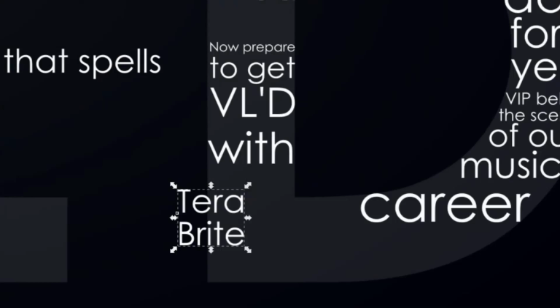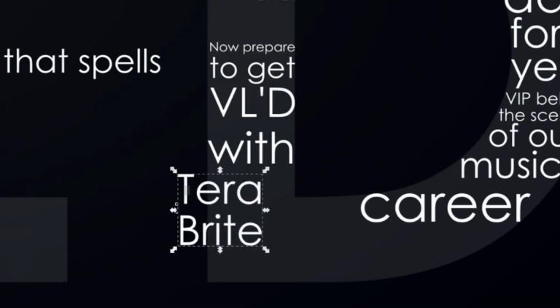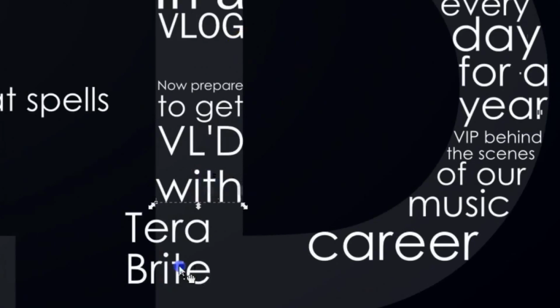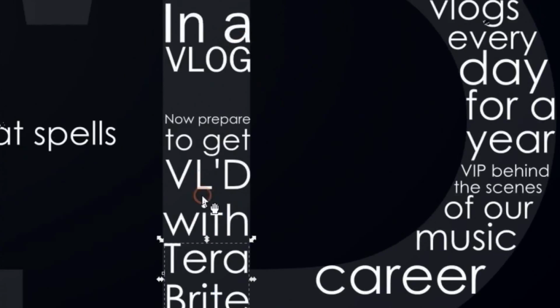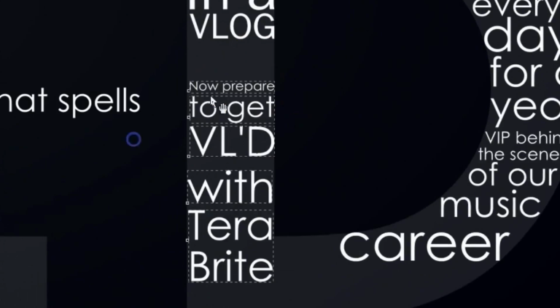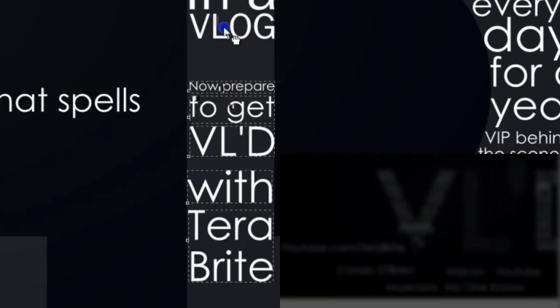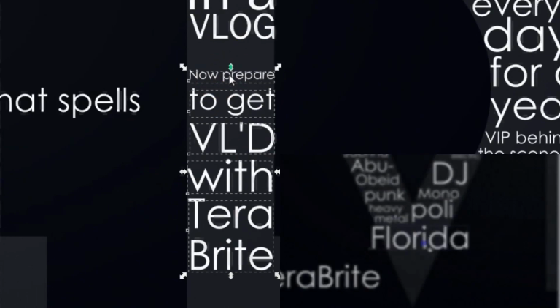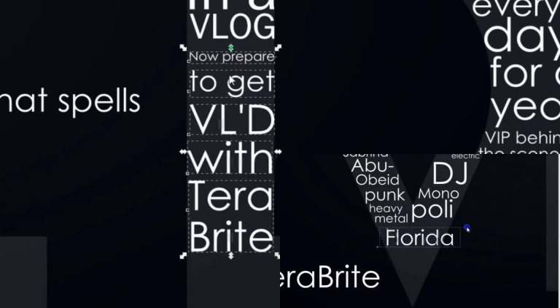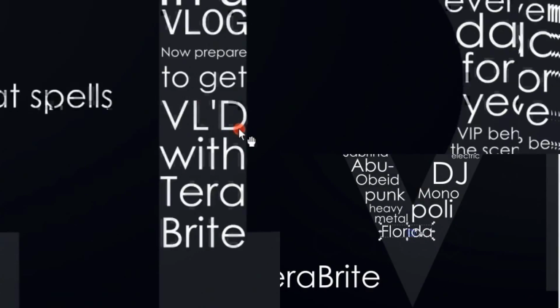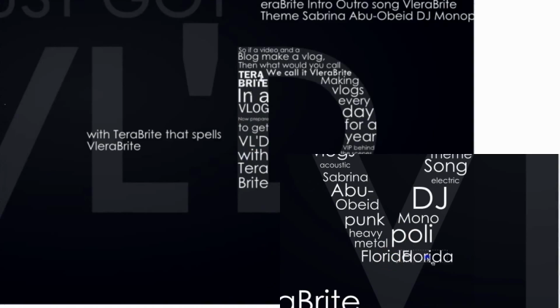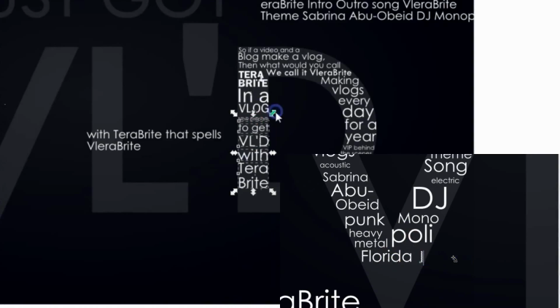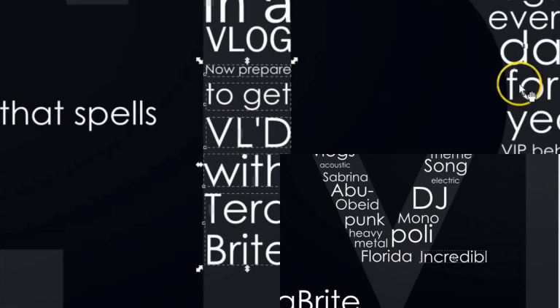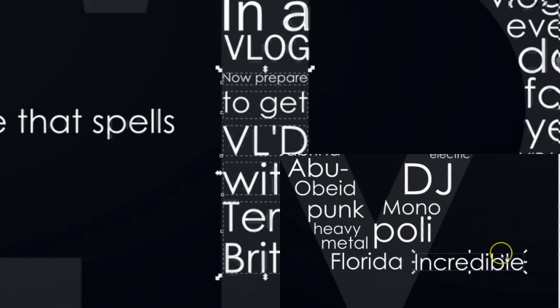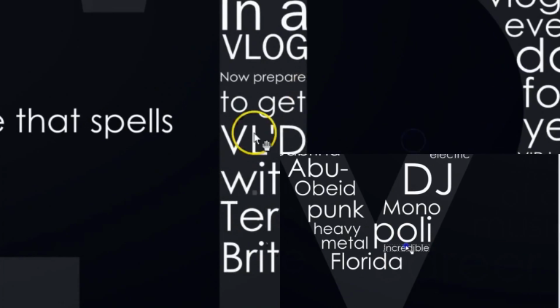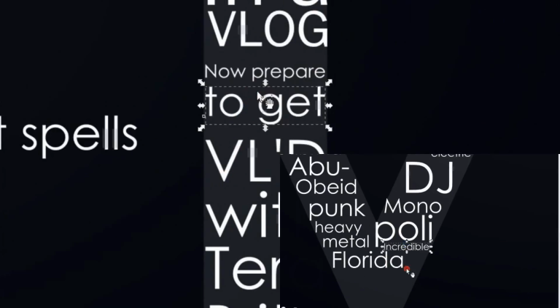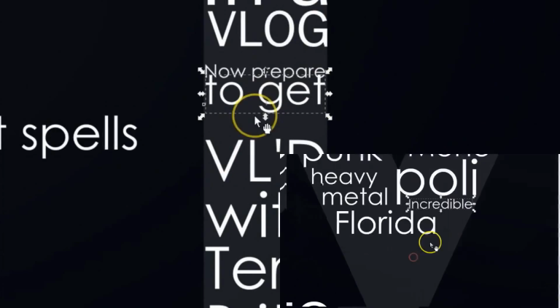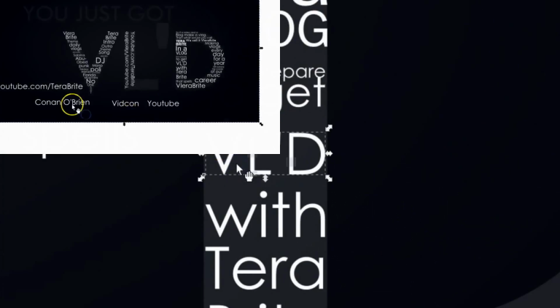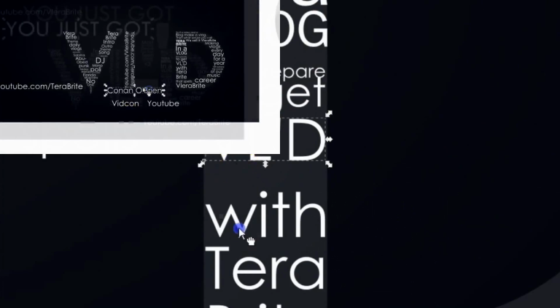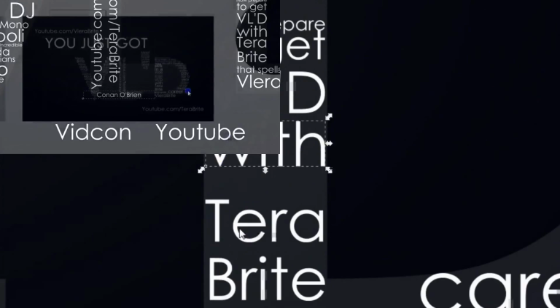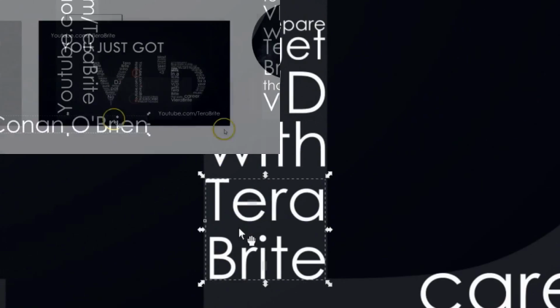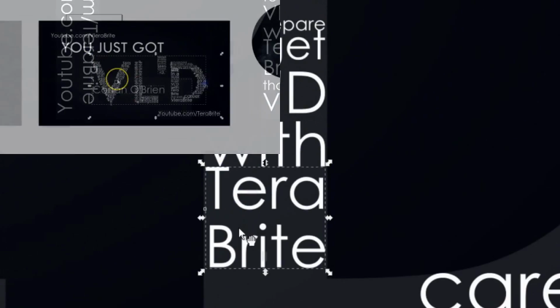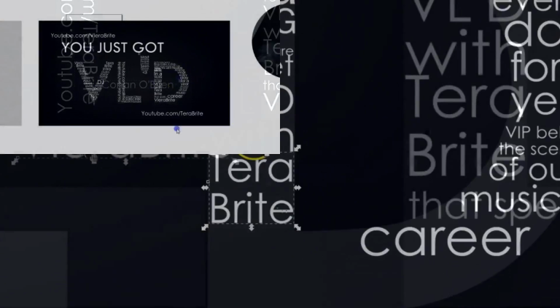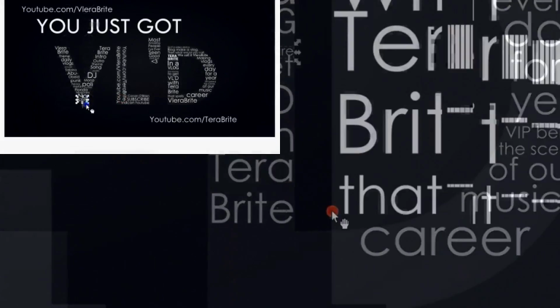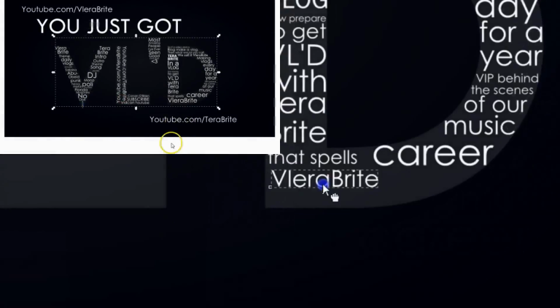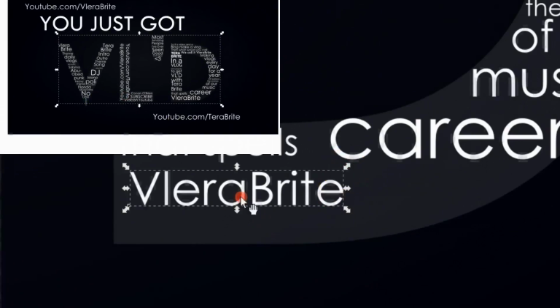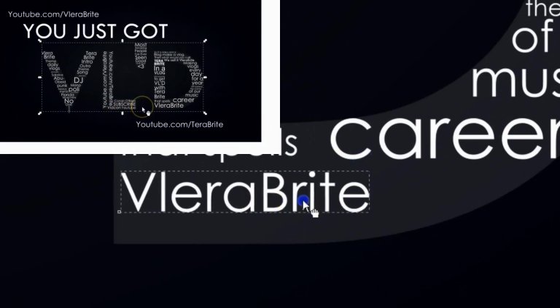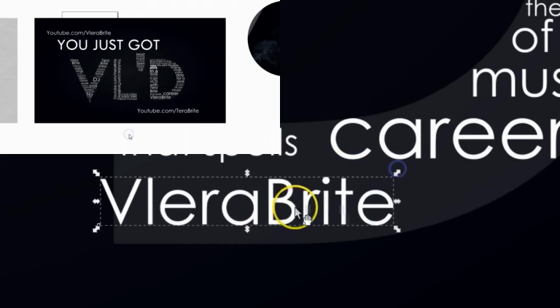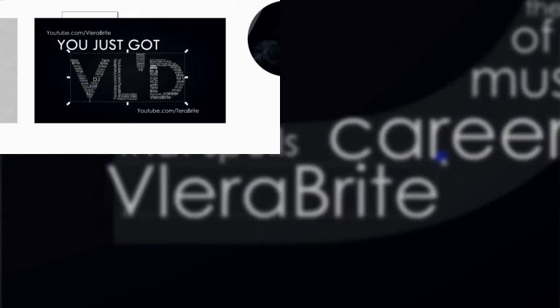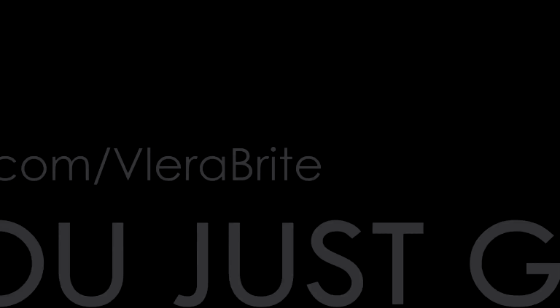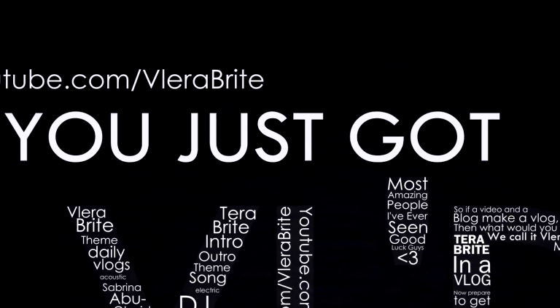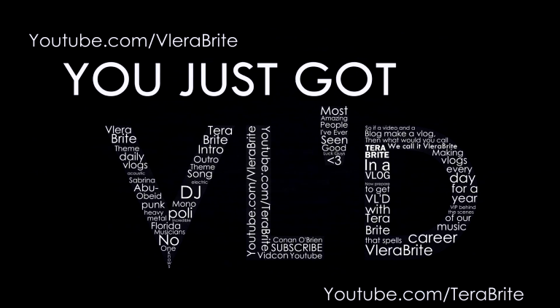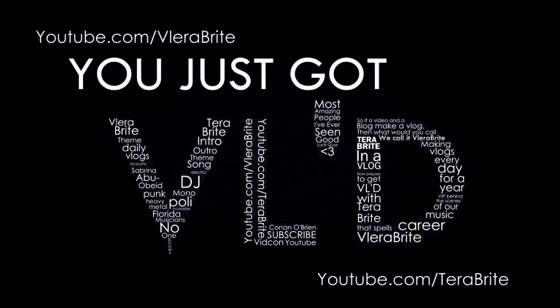I'm prepared to get BL. TerraBrite — that's no TerraBrite.